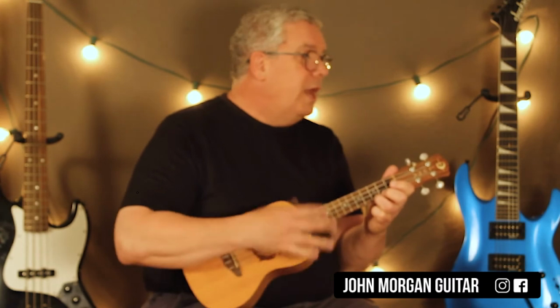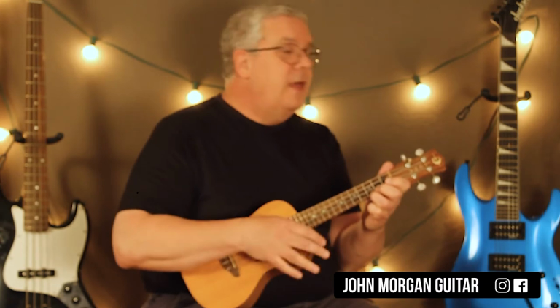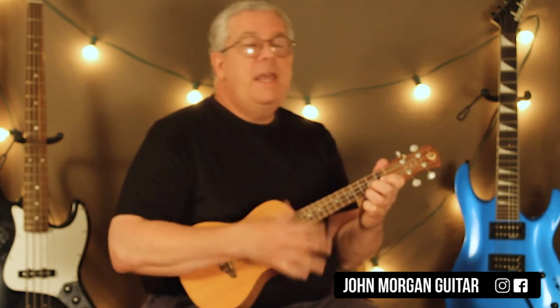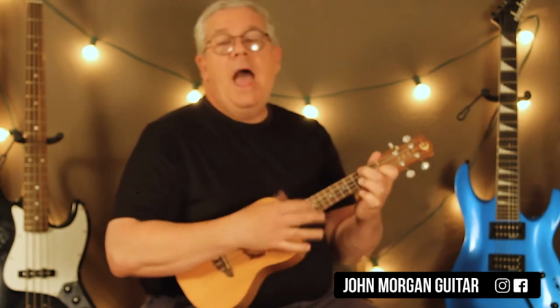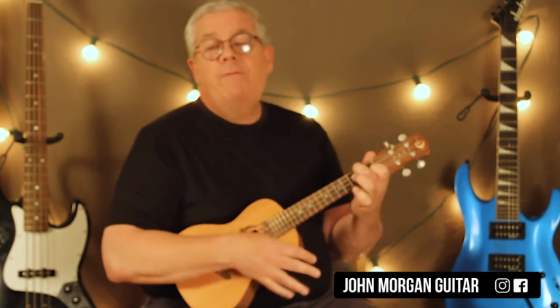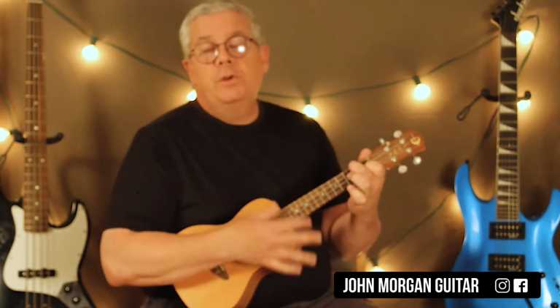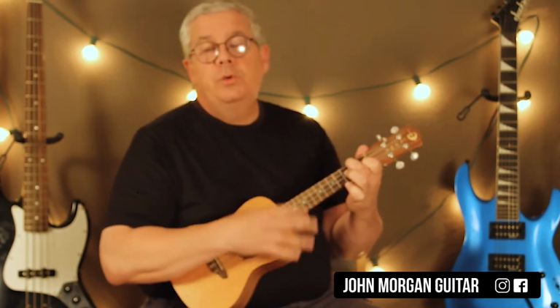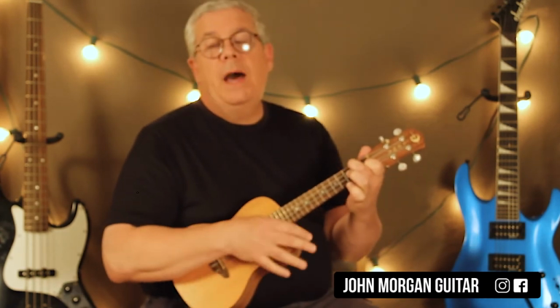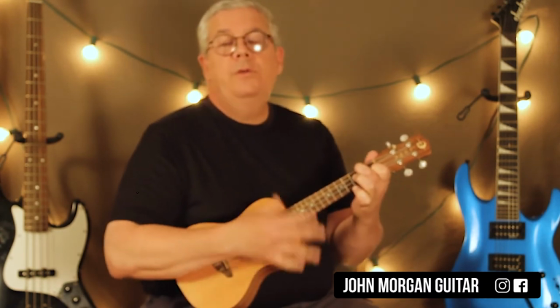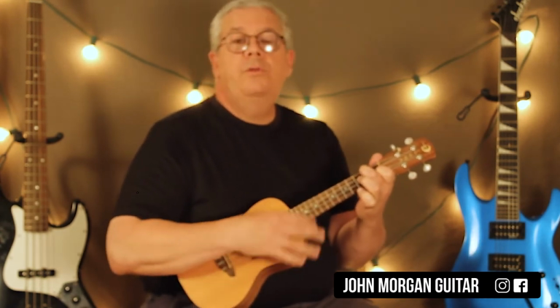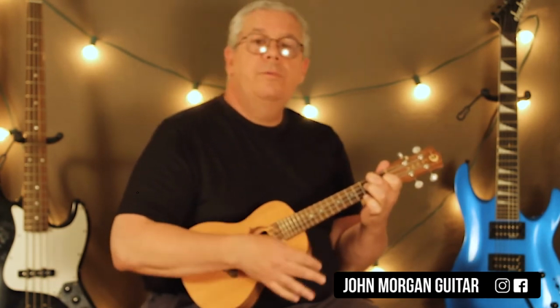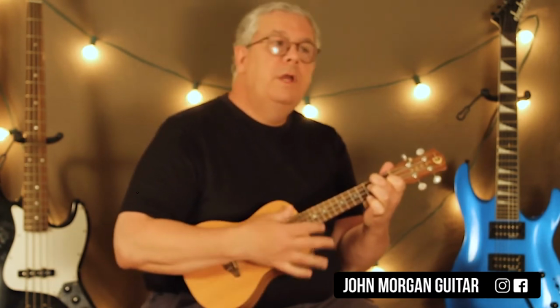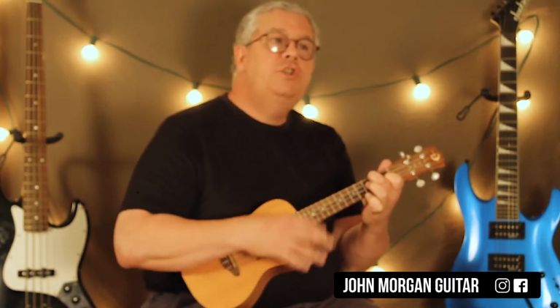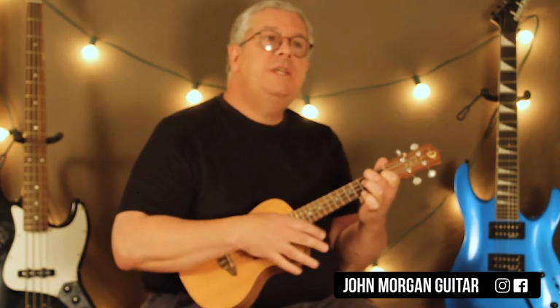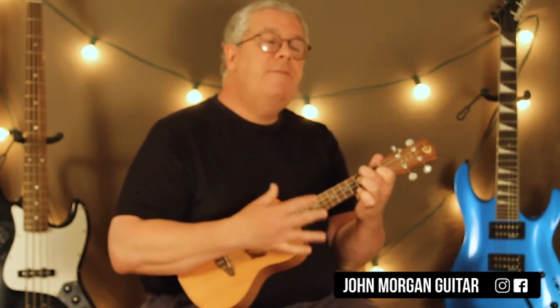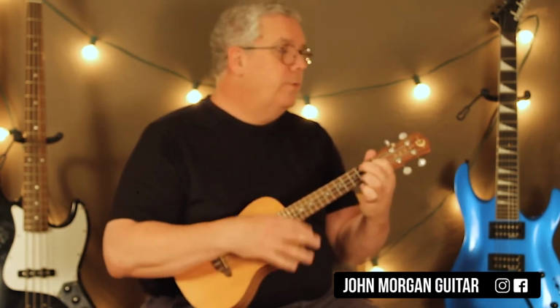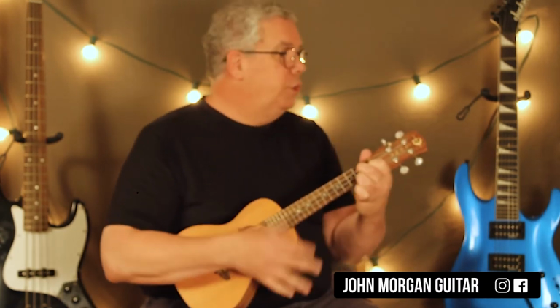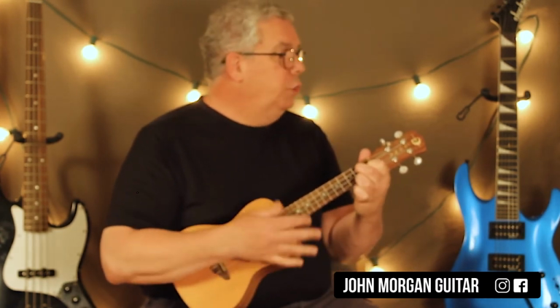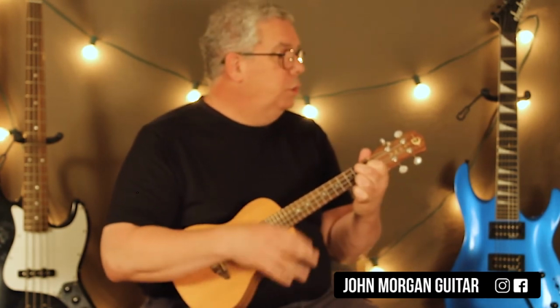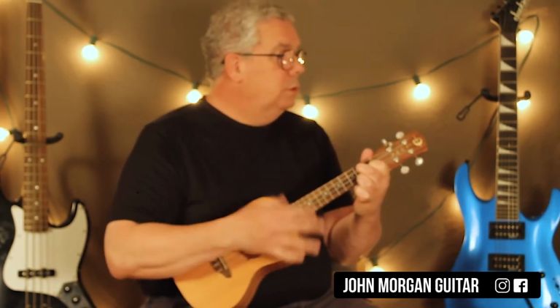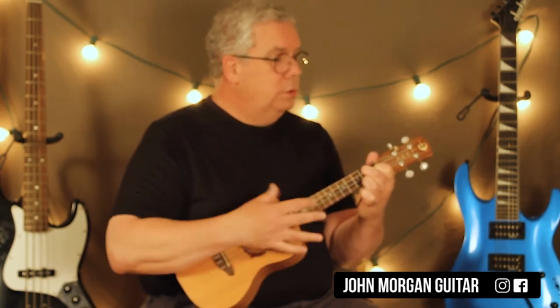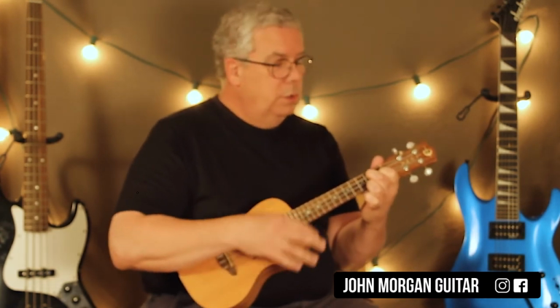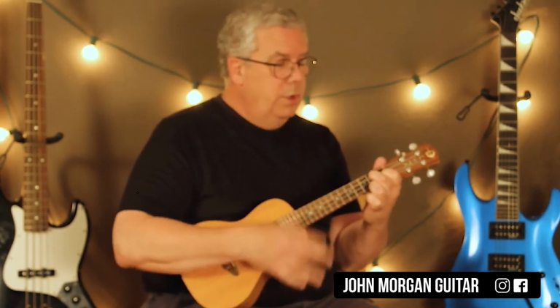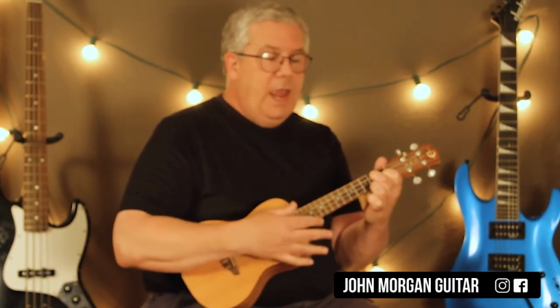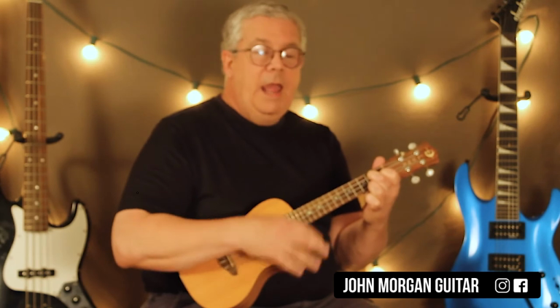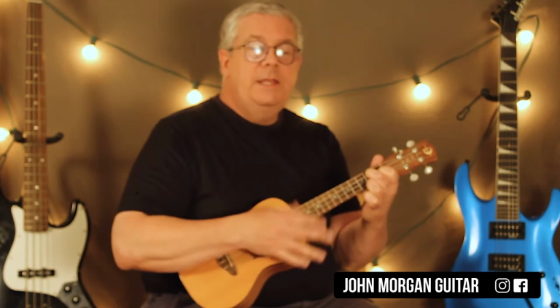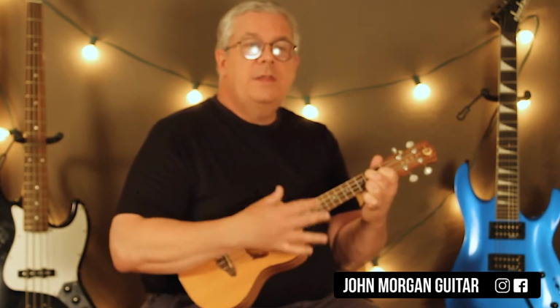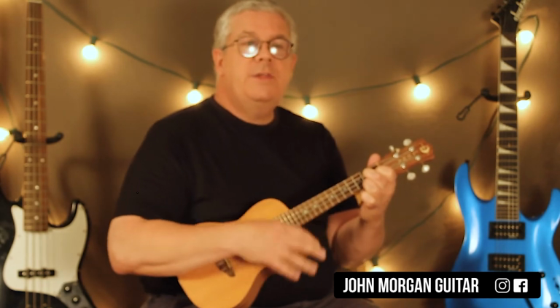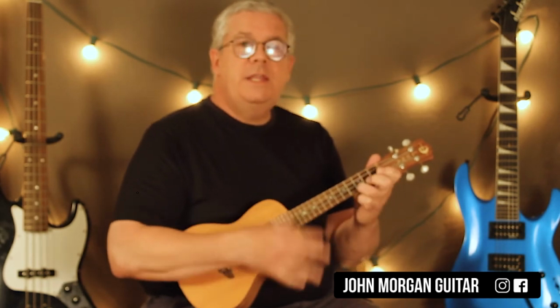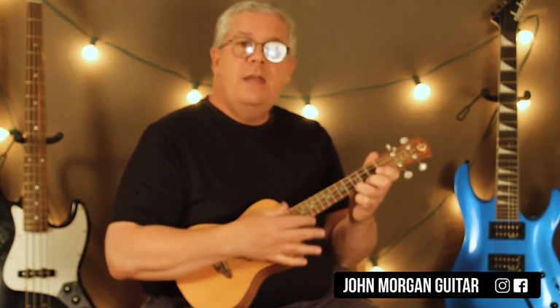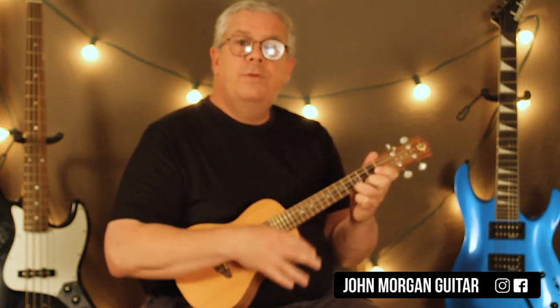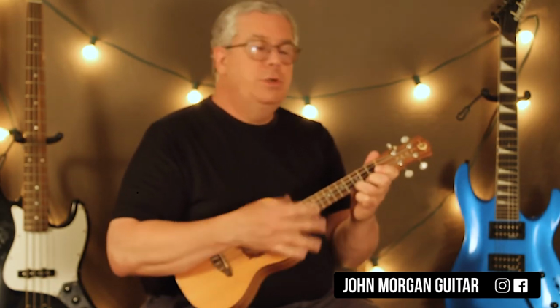Back to the C for 2 patterns. Then the F for 2 patterns. G7 for 2.